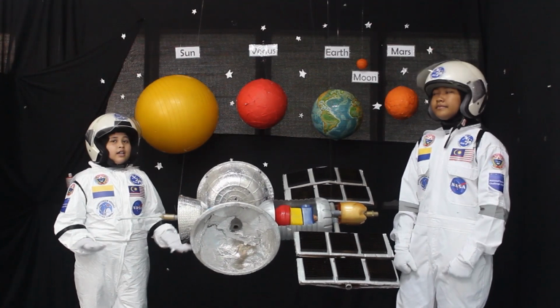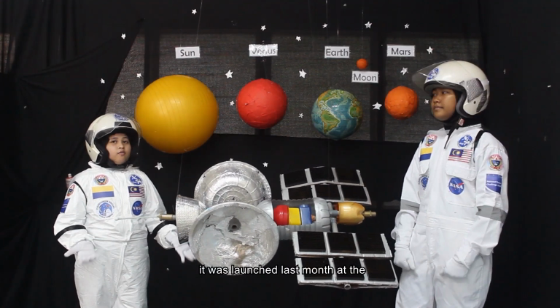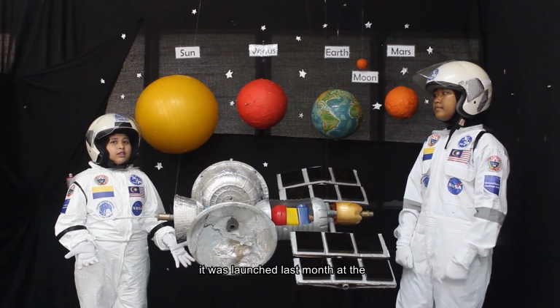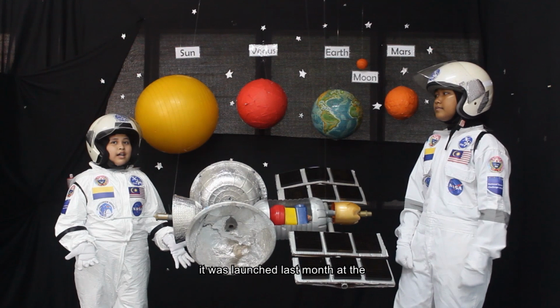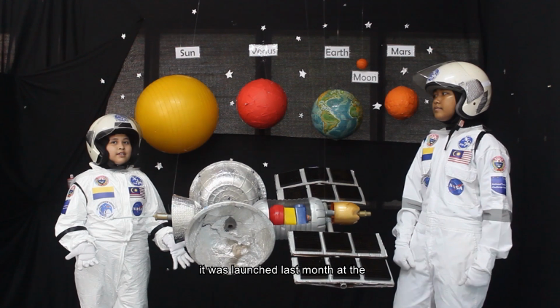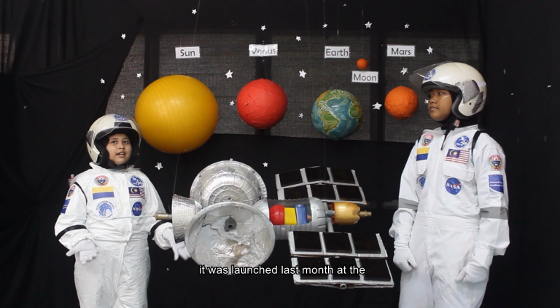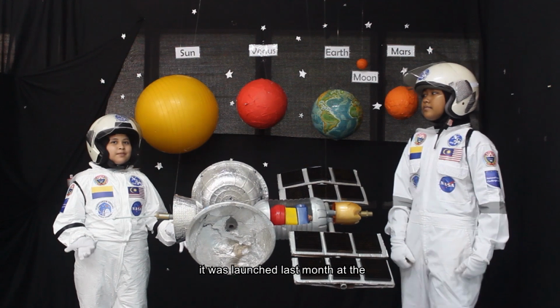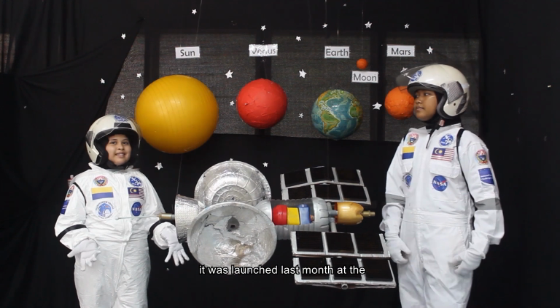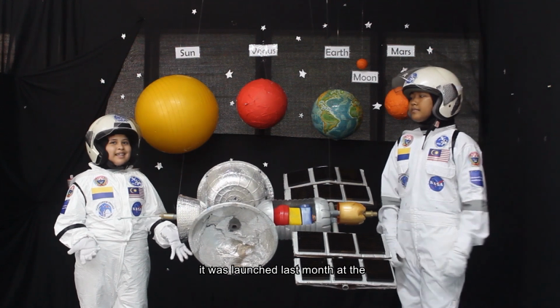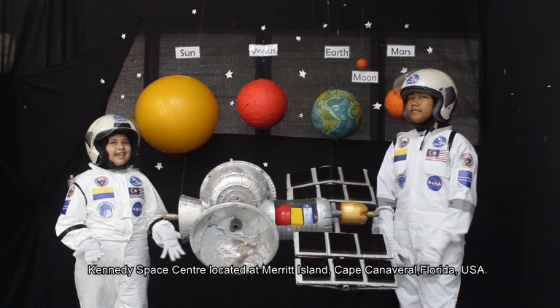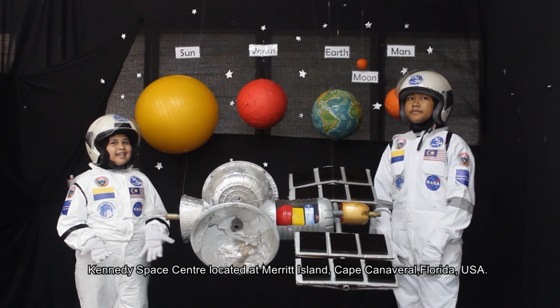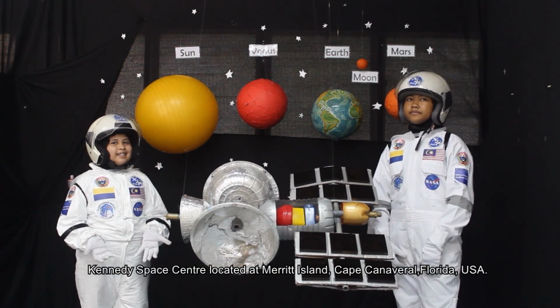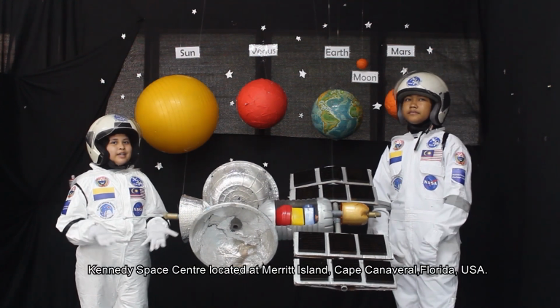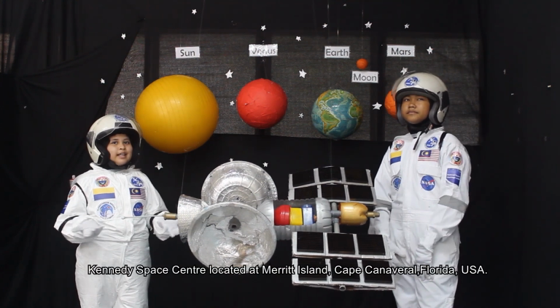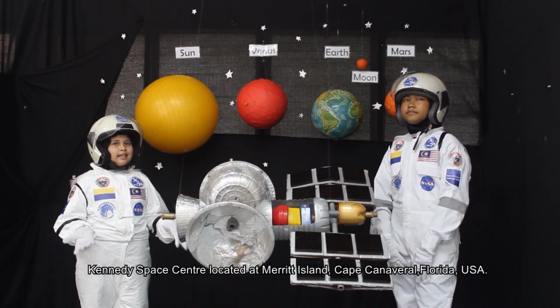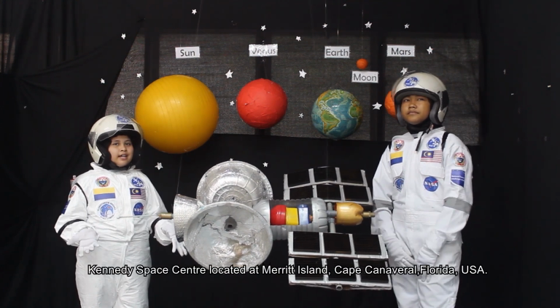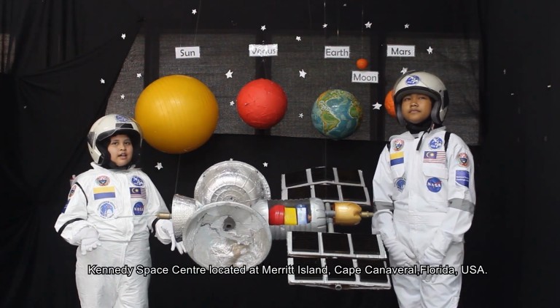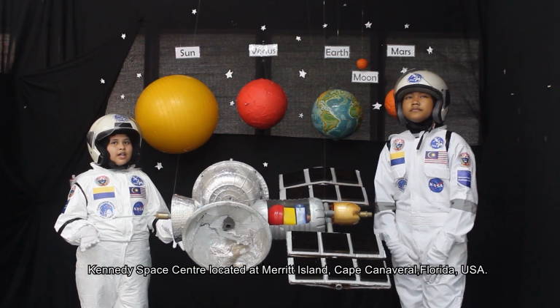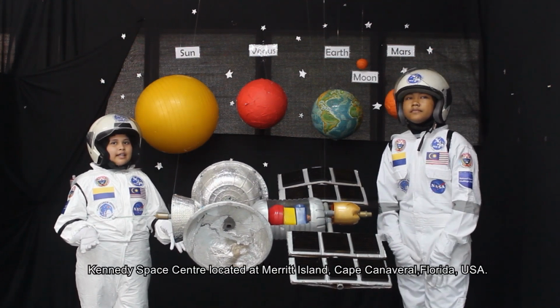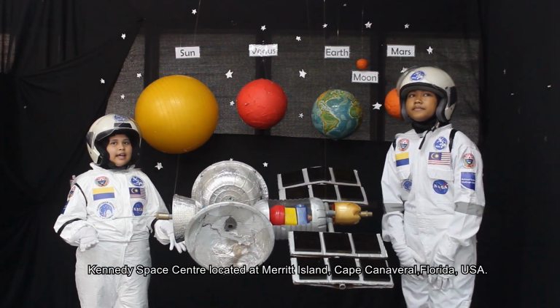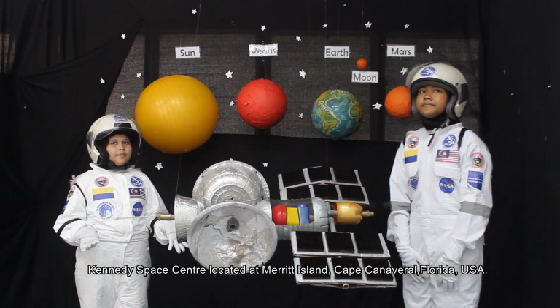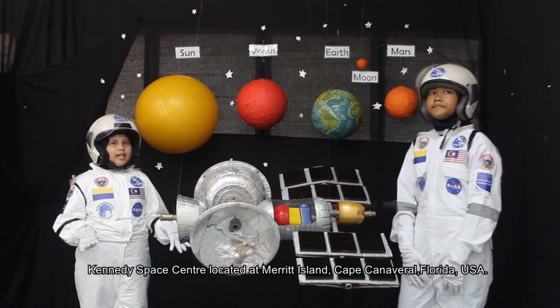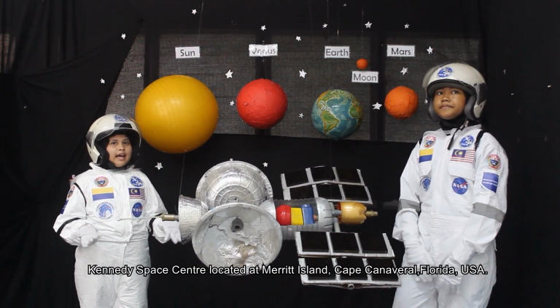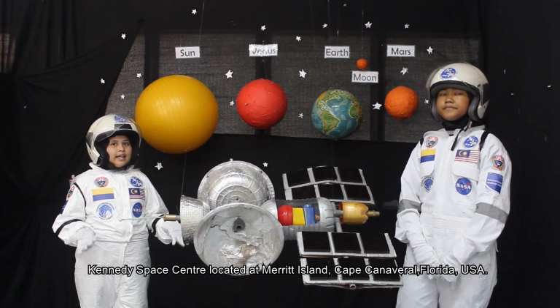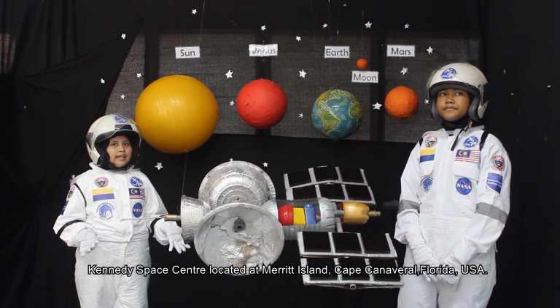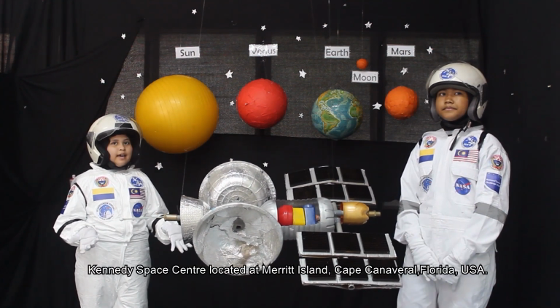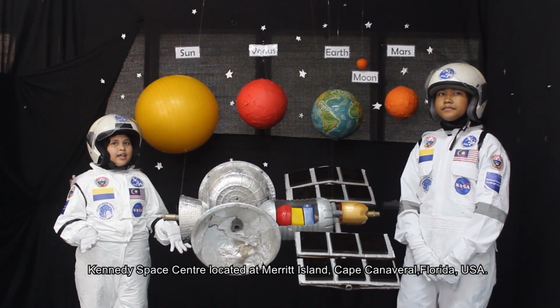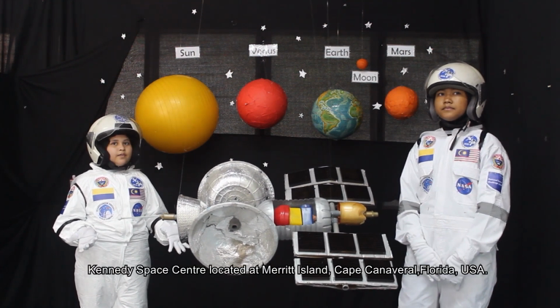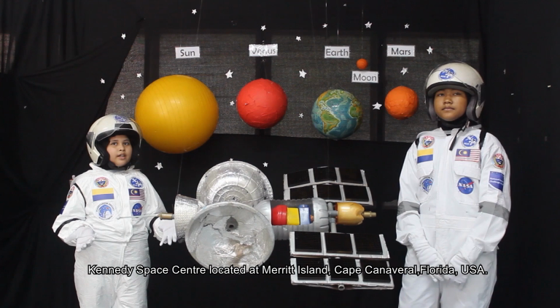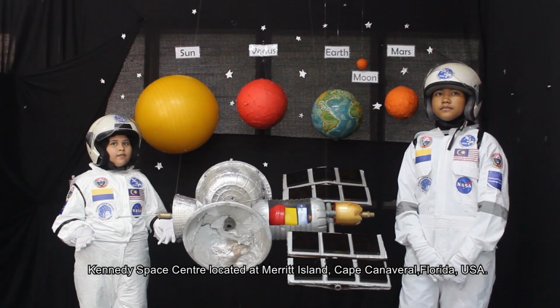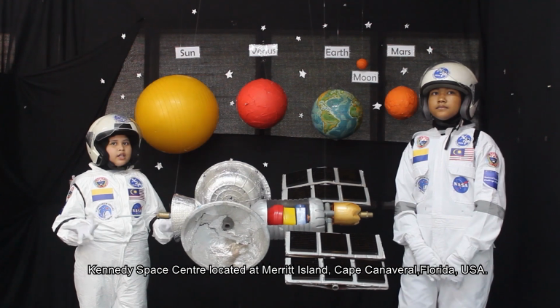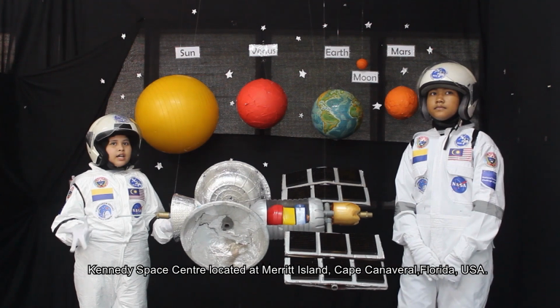It stands for RB Broadcast International Satellite. It was launched last month at the Kennedy Space Center located at Merritt Island, Cape Canaveral, Florida.